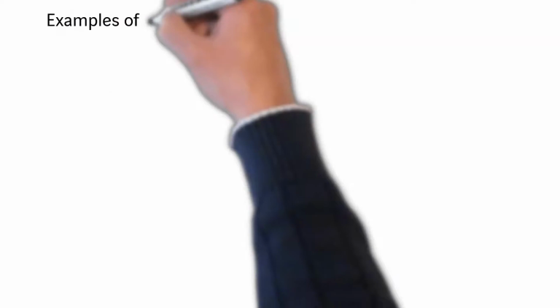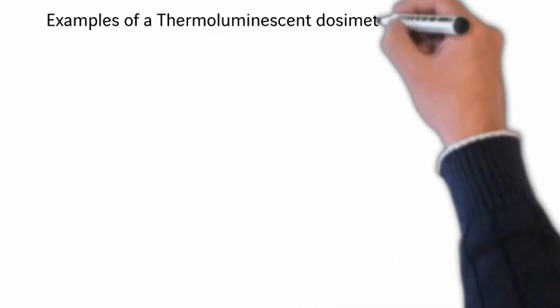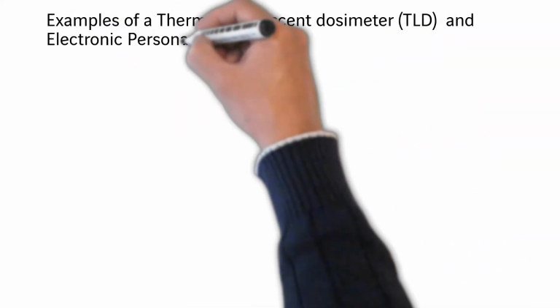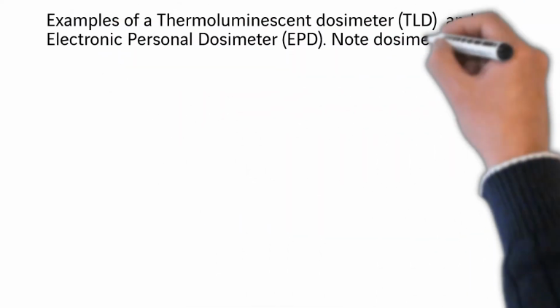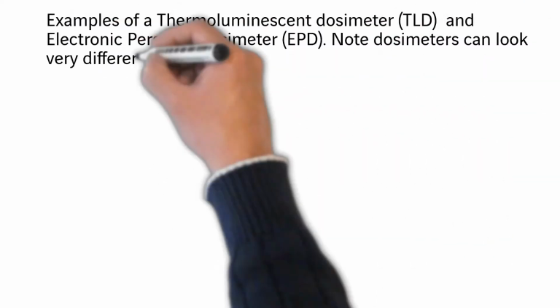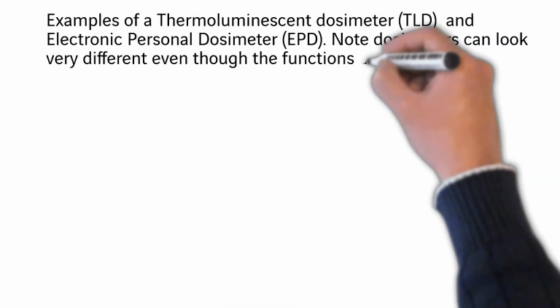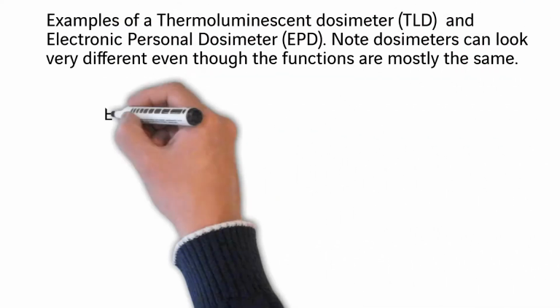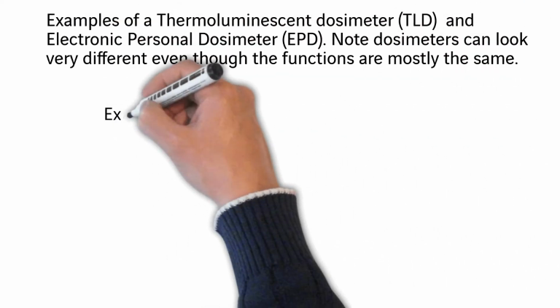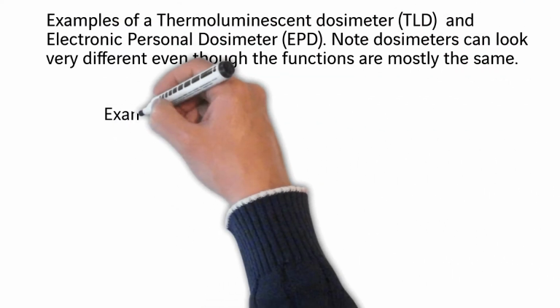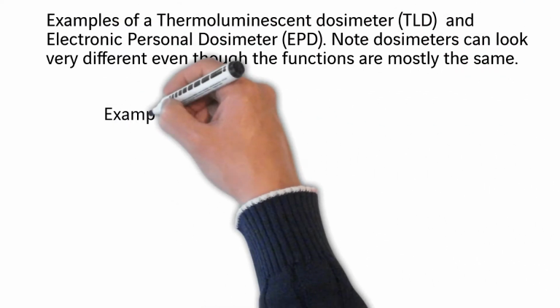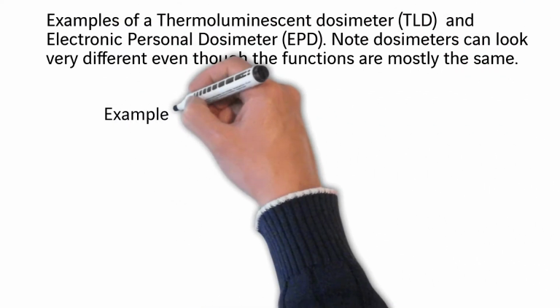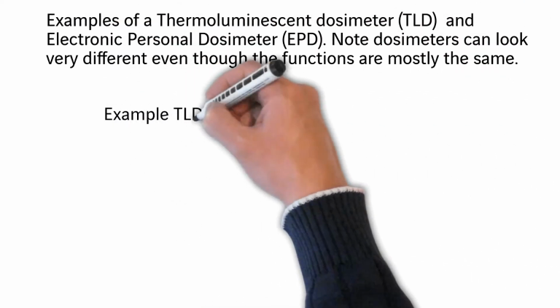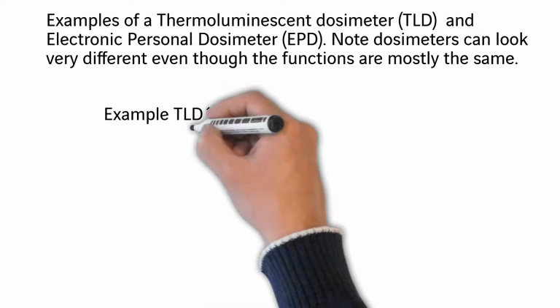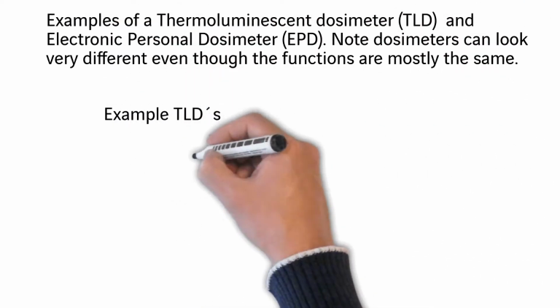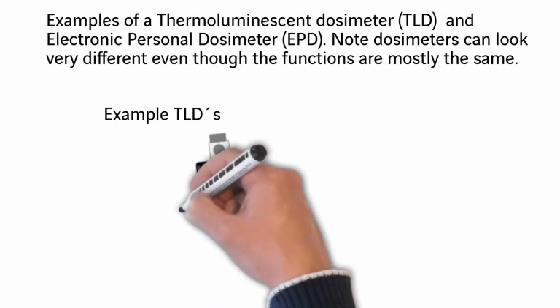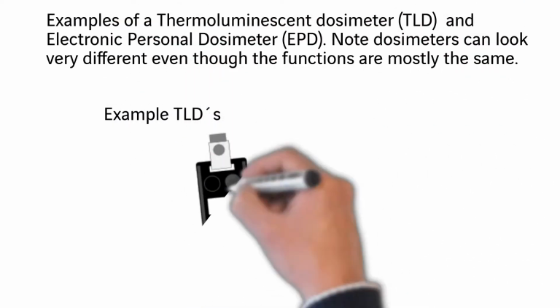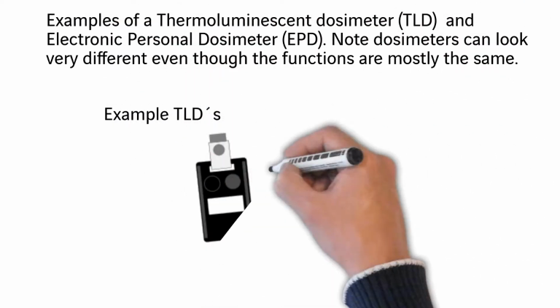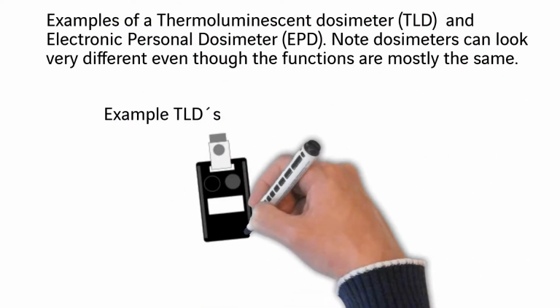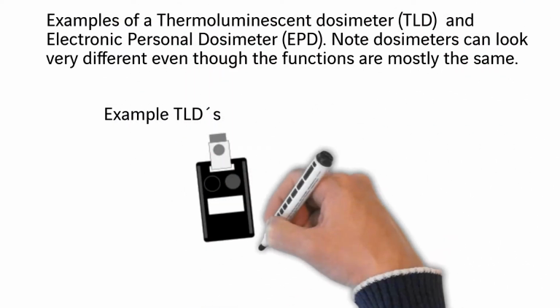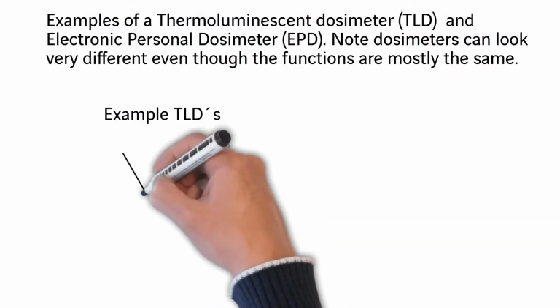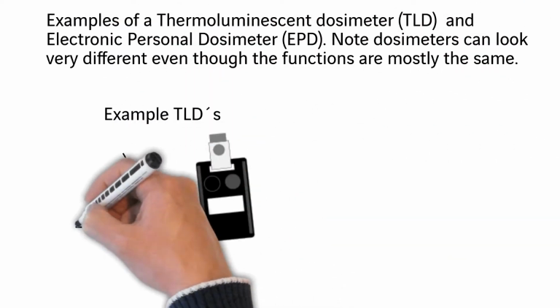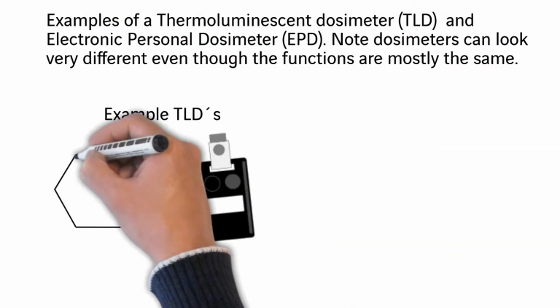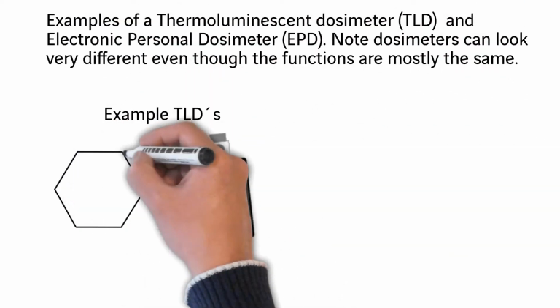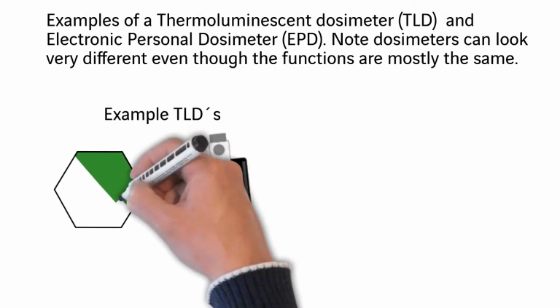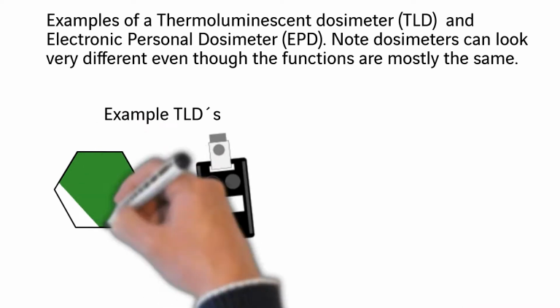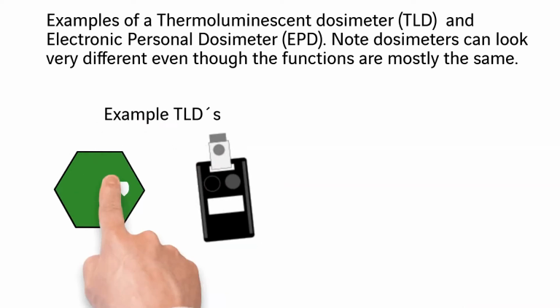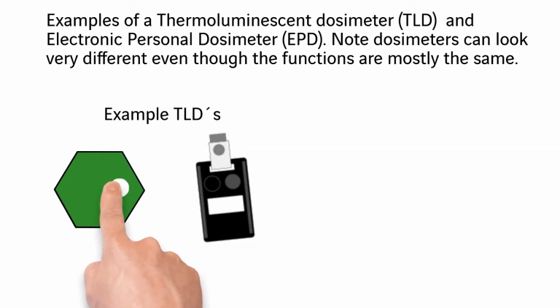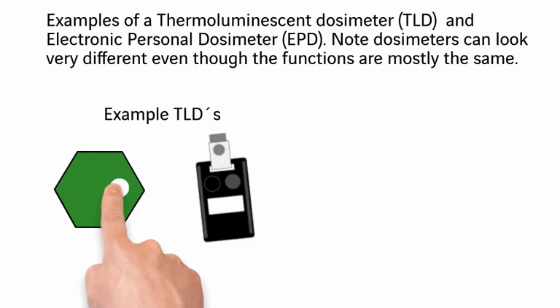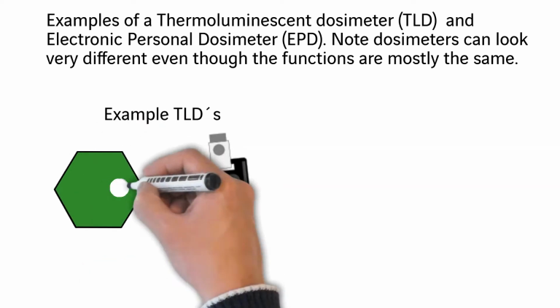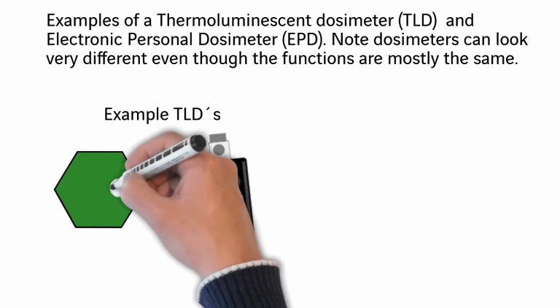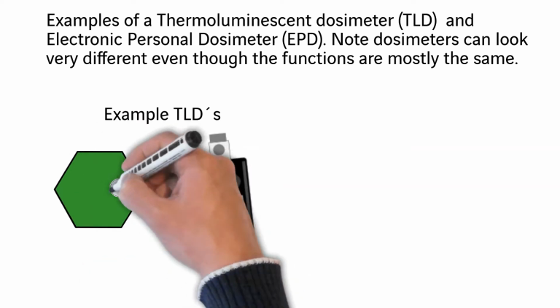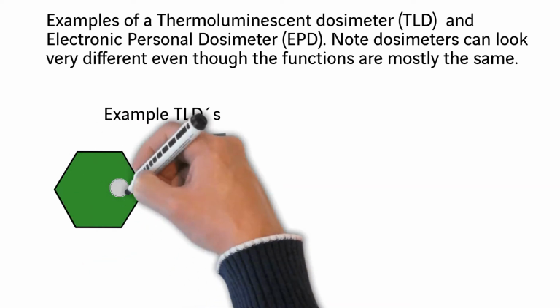The purpose of a dosimeter is to track the radiation dose you receive. There are many different types of dosimeters in use worldwide.